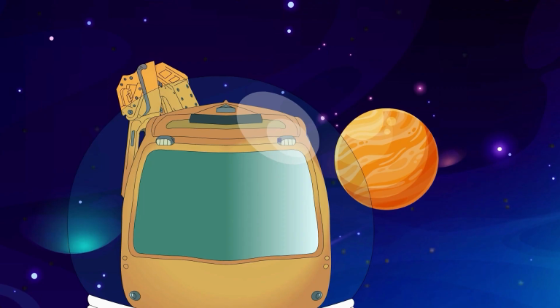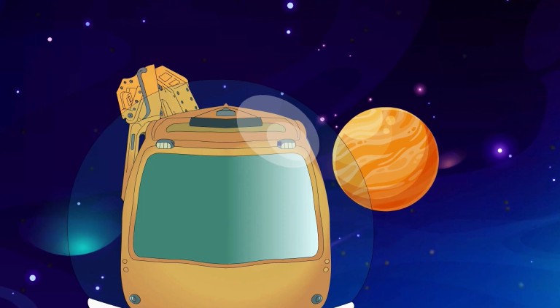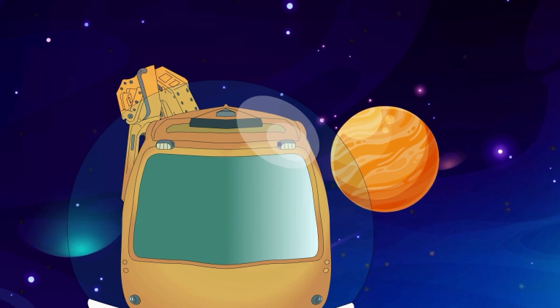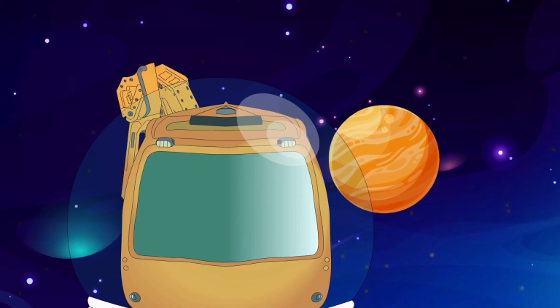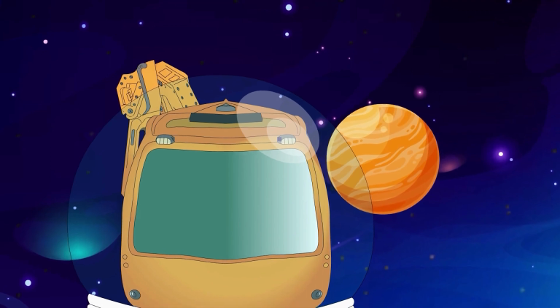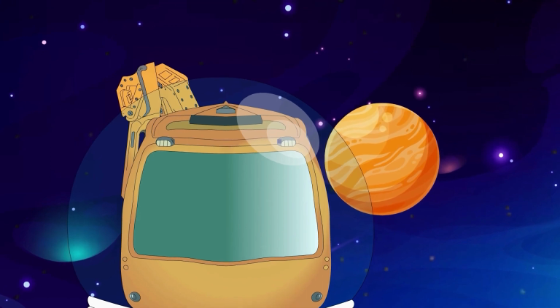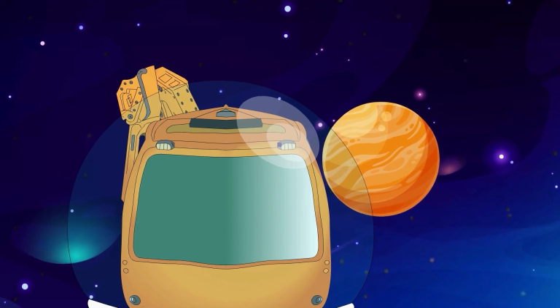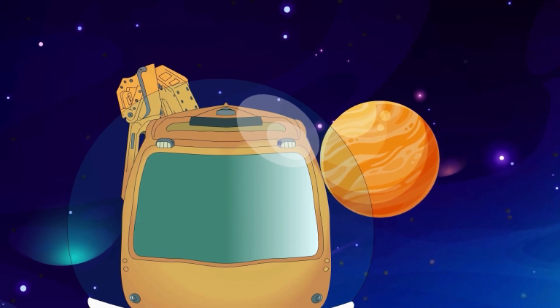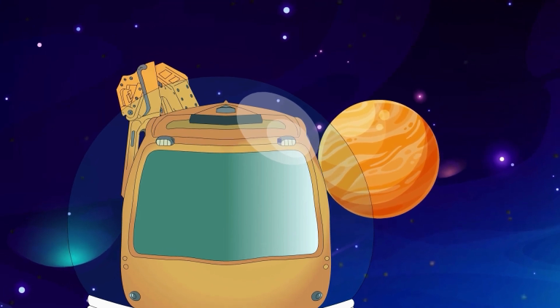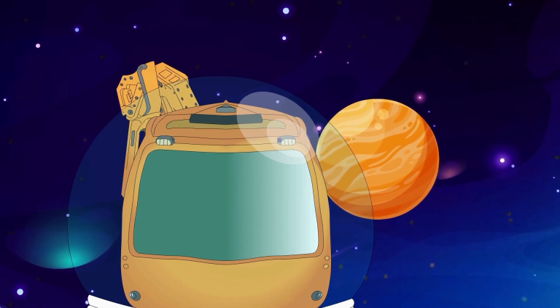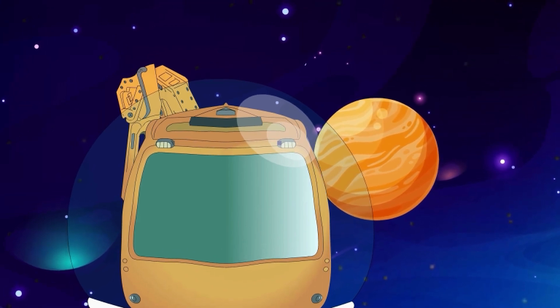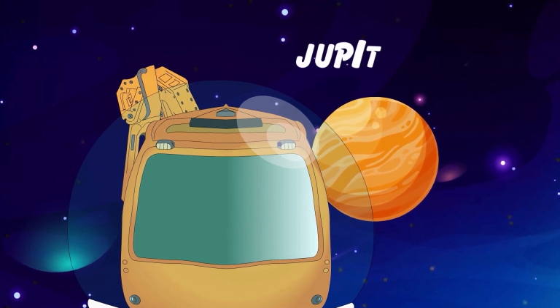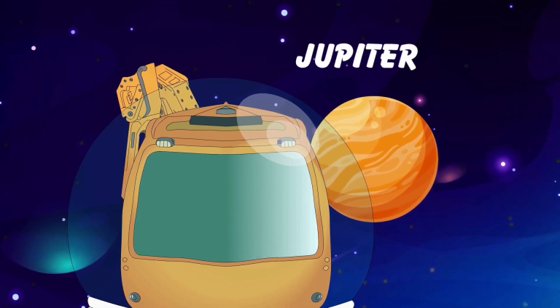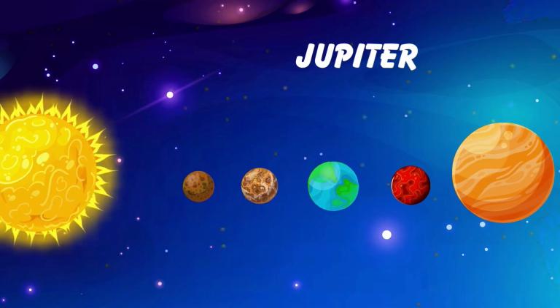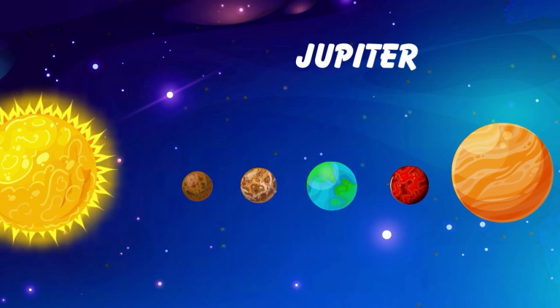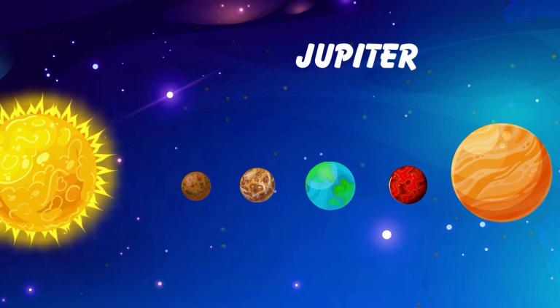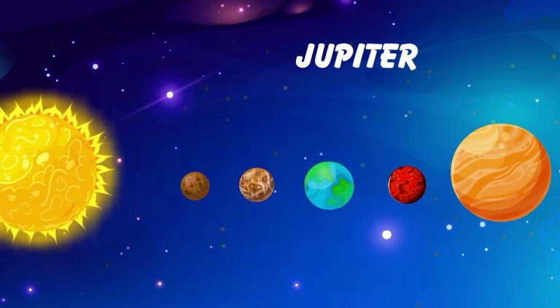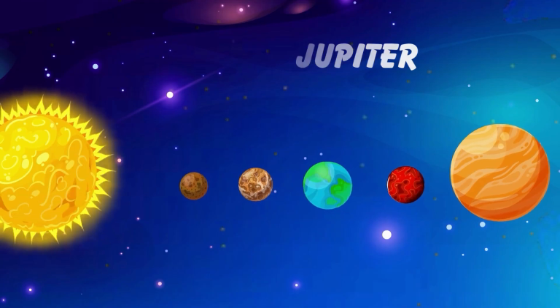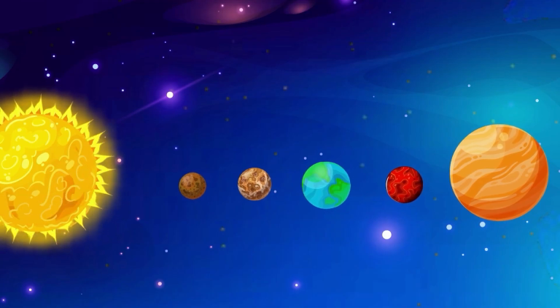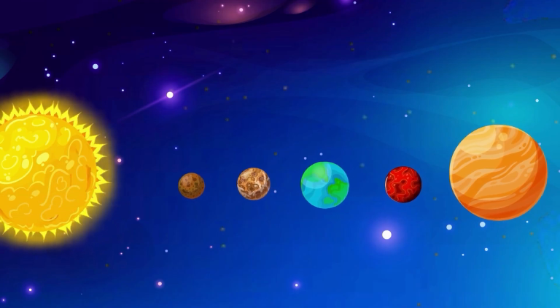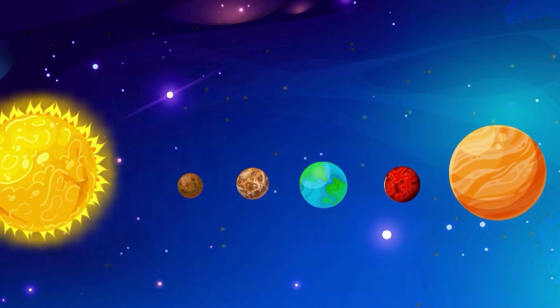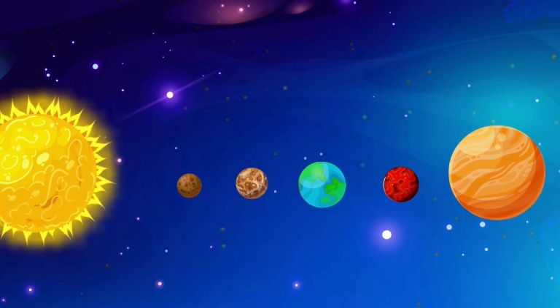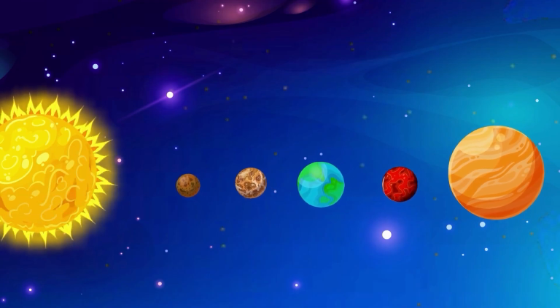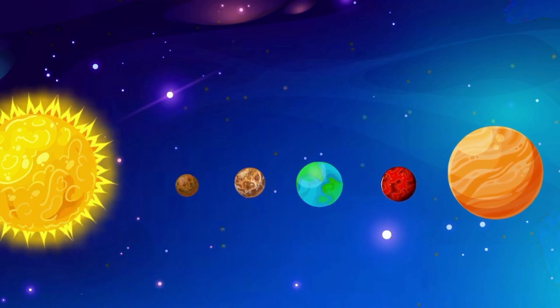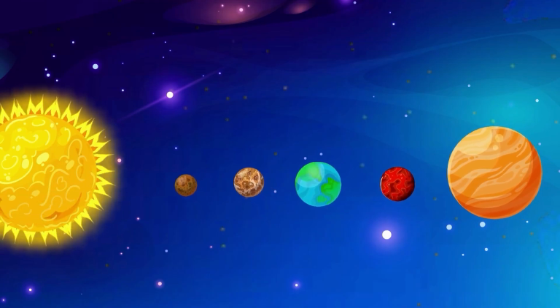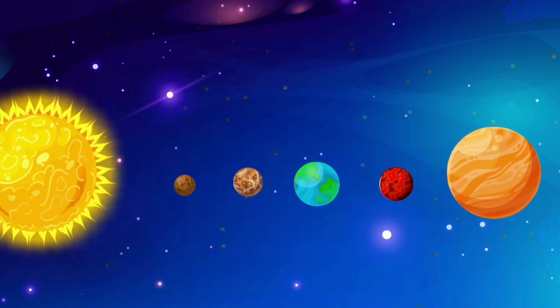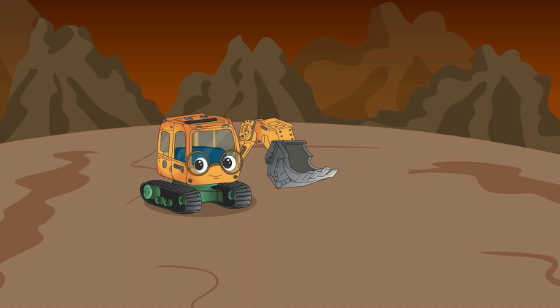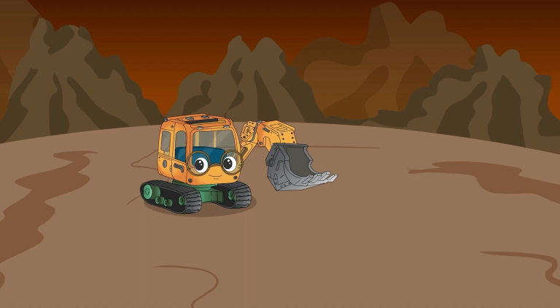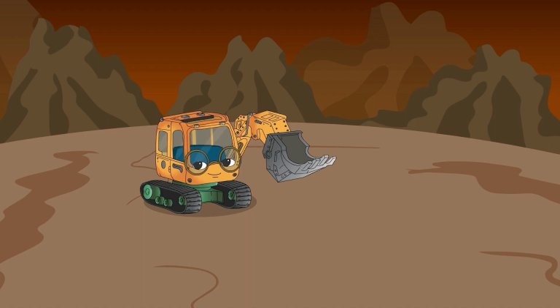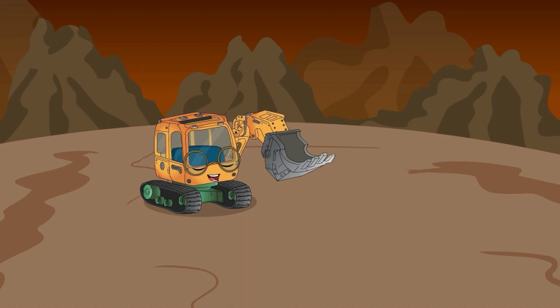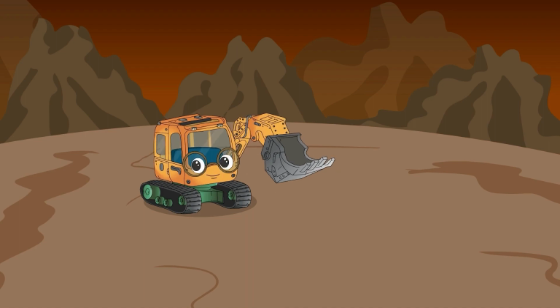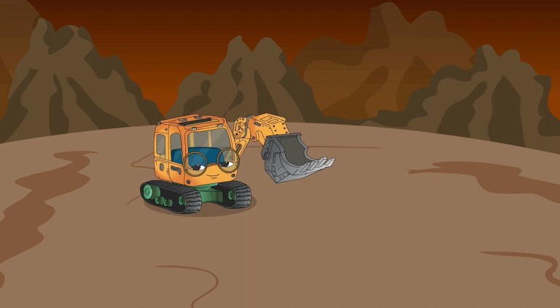He then visited Jupiter, the largest planet in our solar system. This planet is huge!